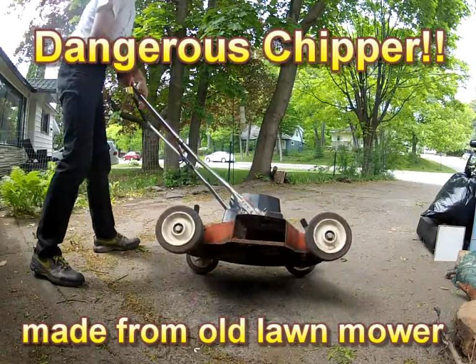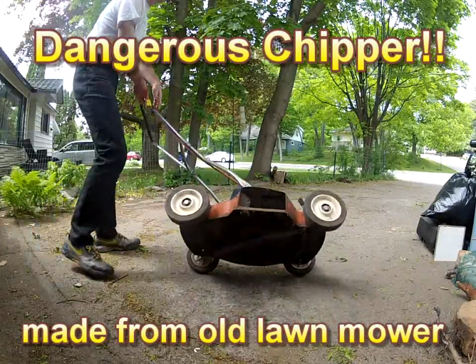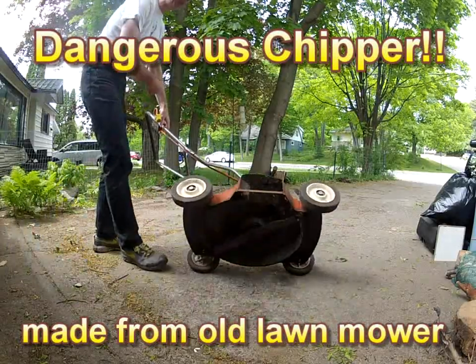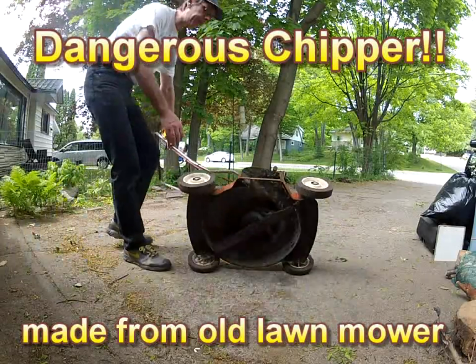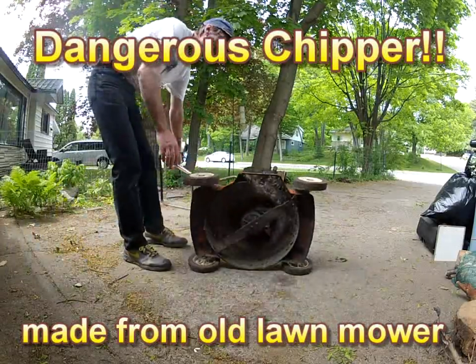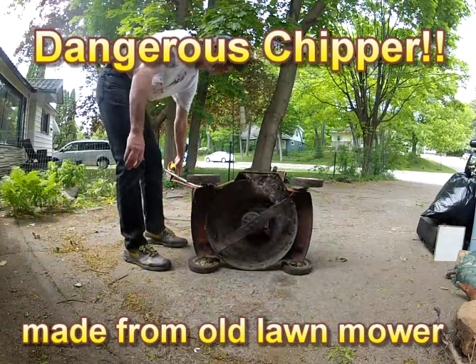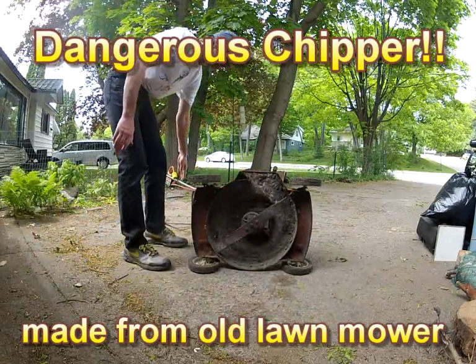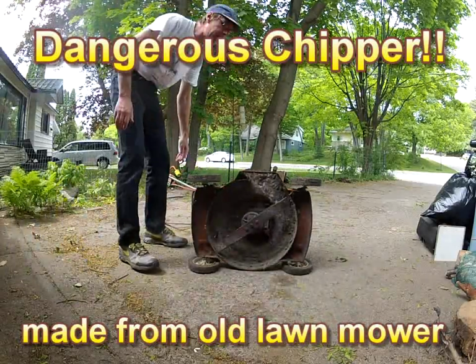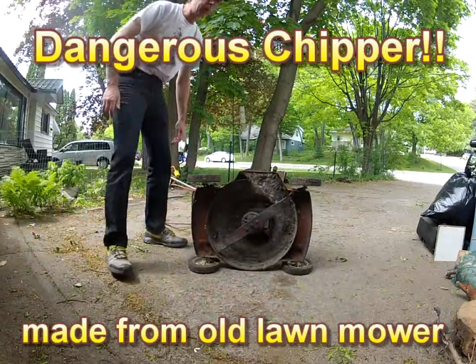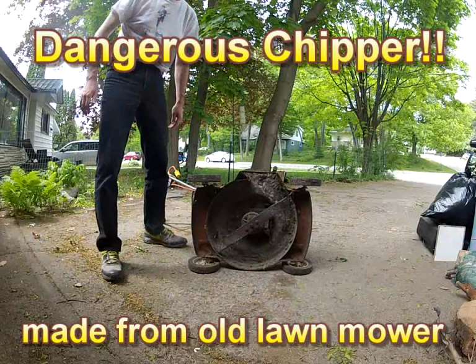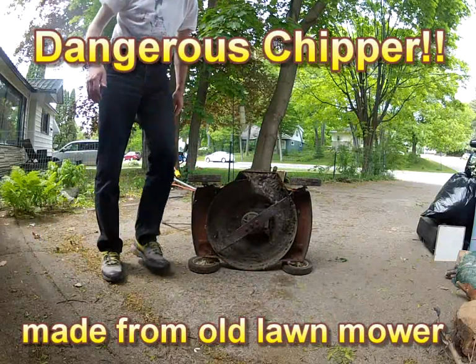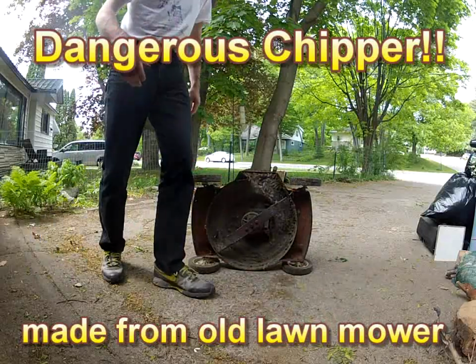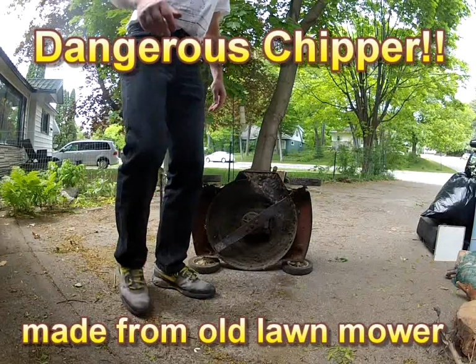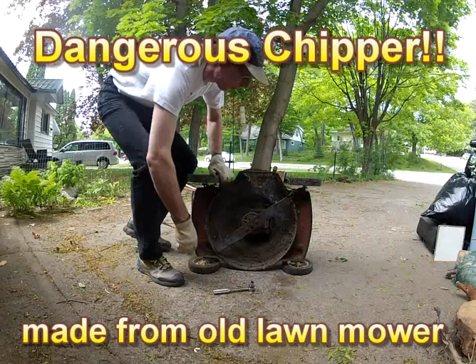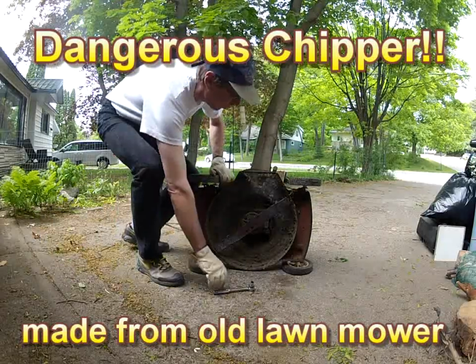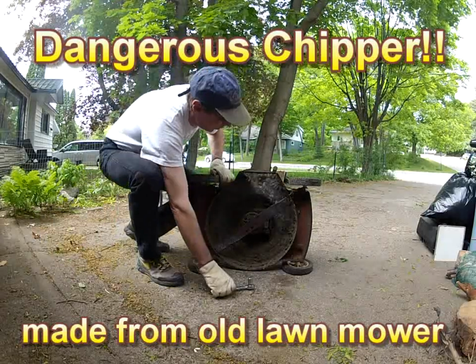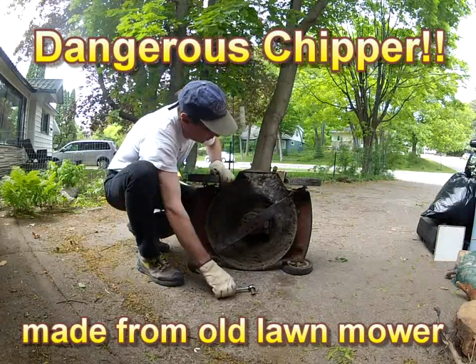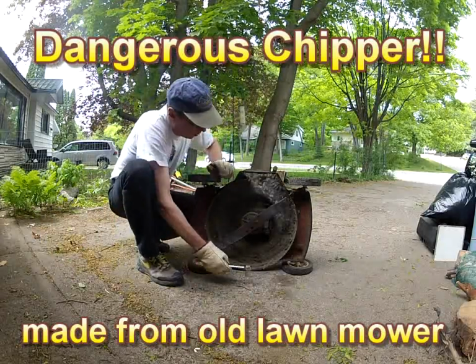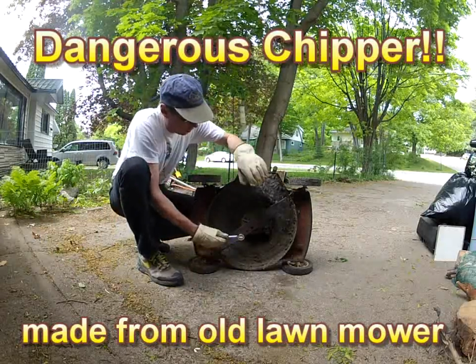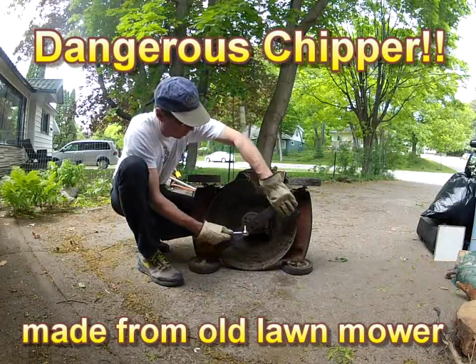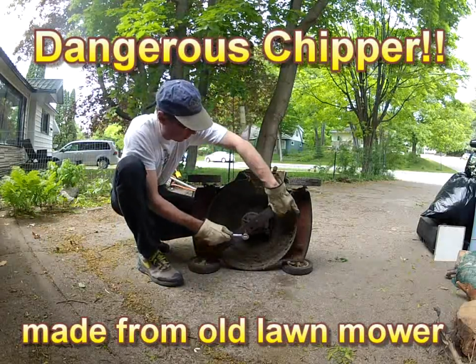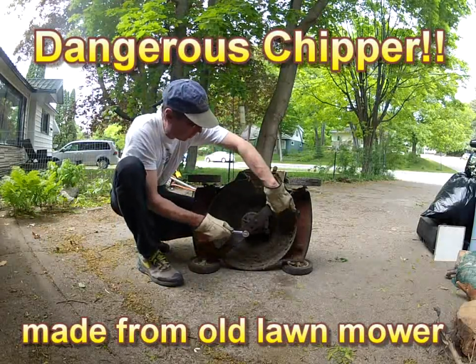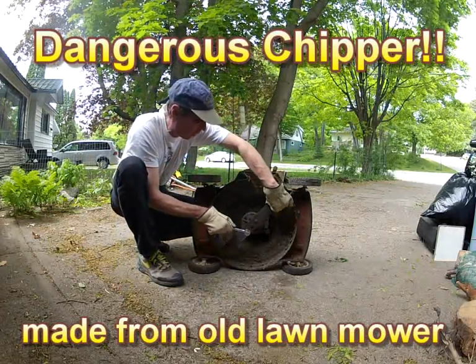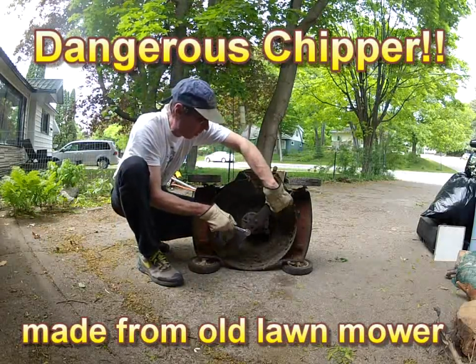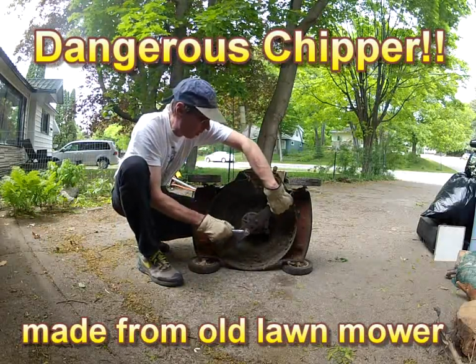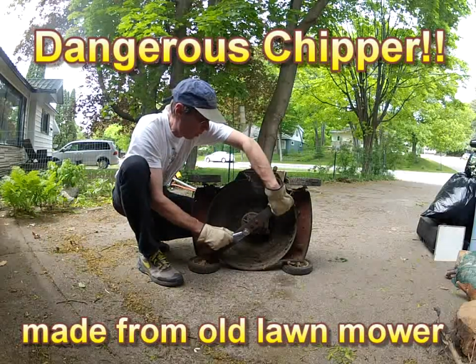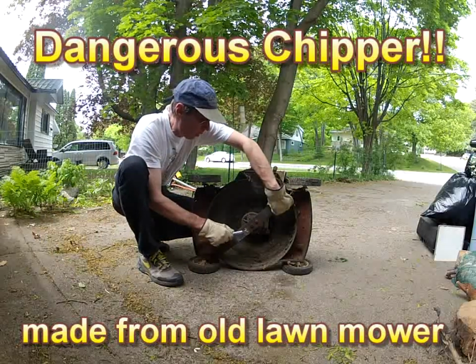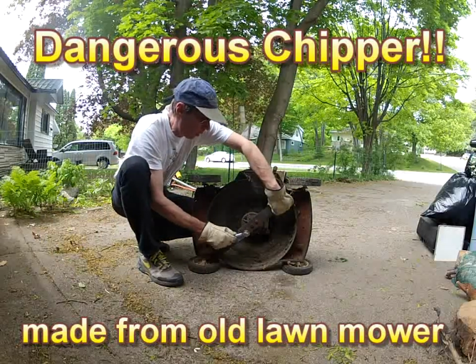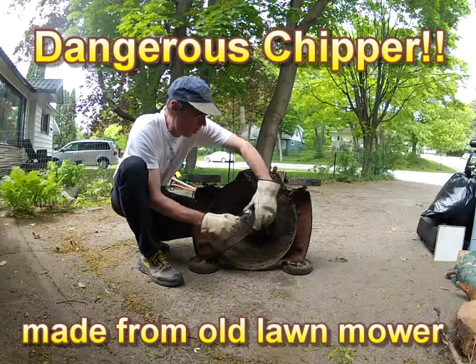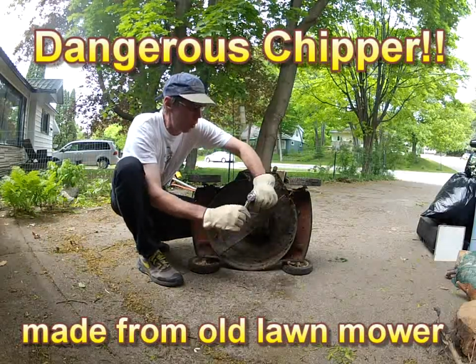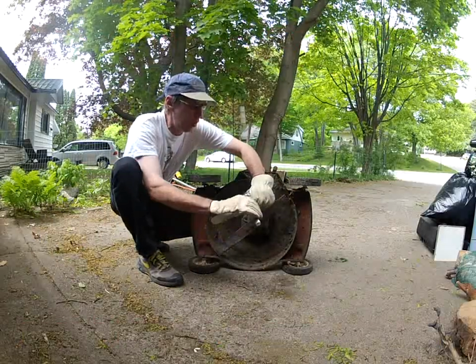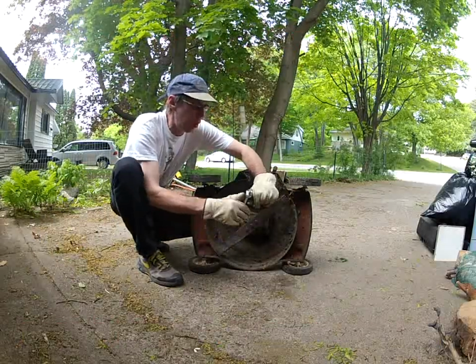I've always wanted a wood chipper, and when one of my neighbors was getting rid of this lawnmower, I thought this might make a nice conversion project.